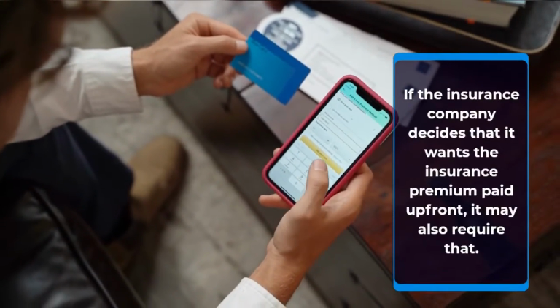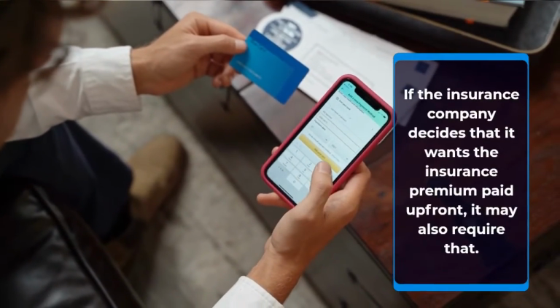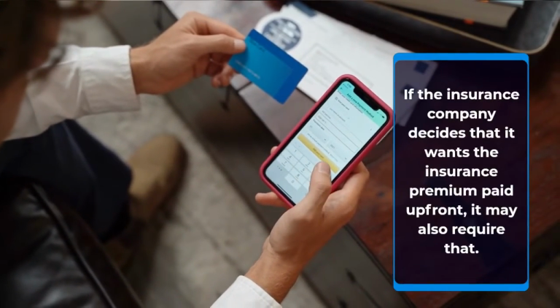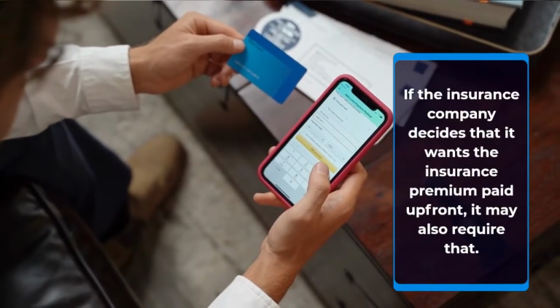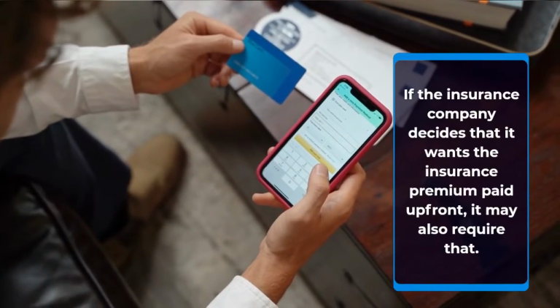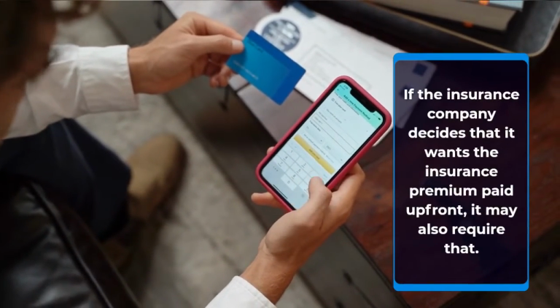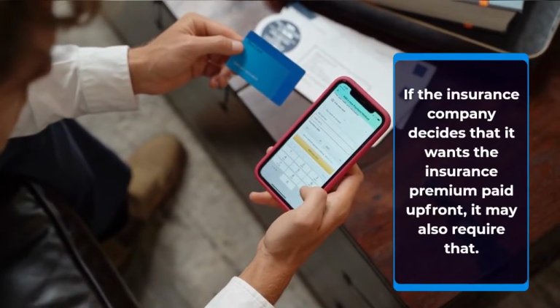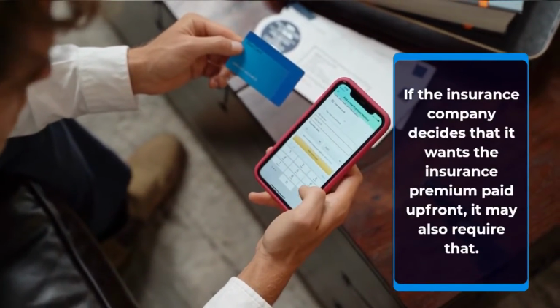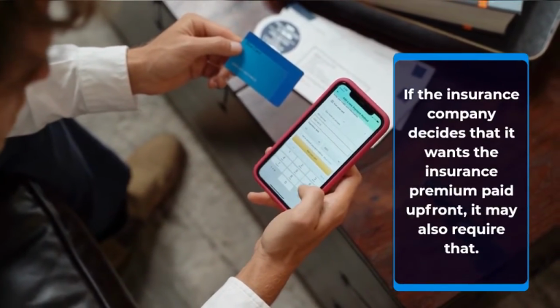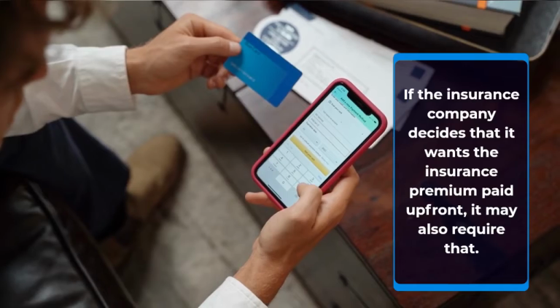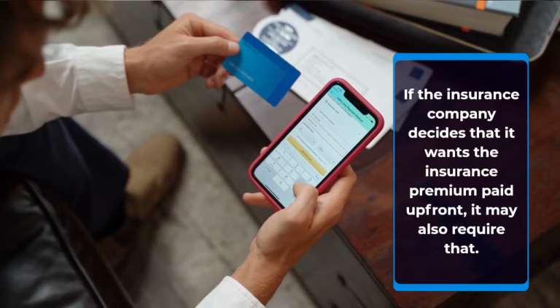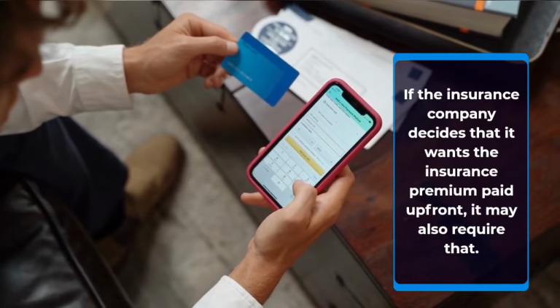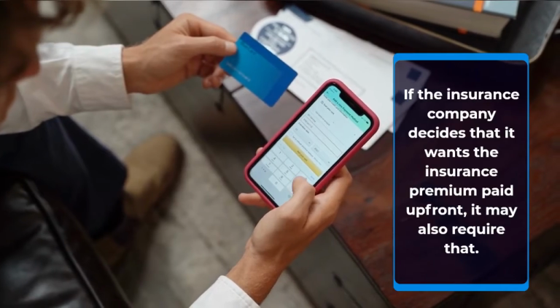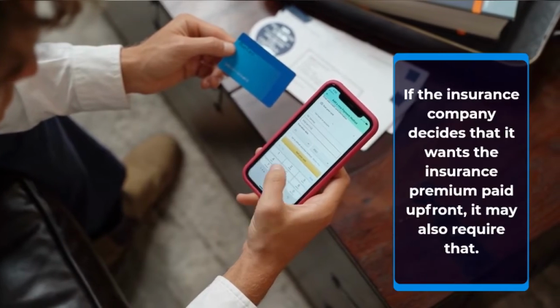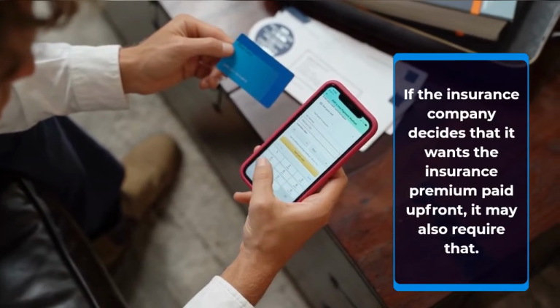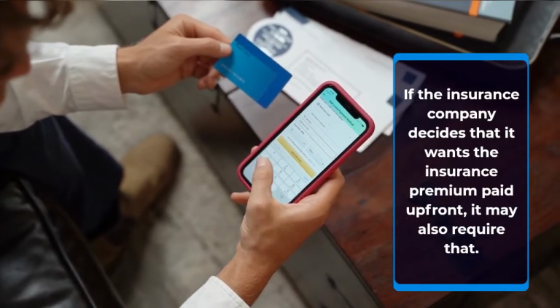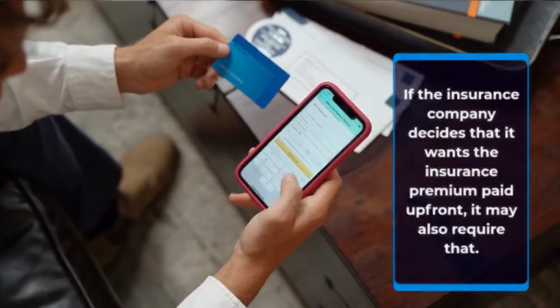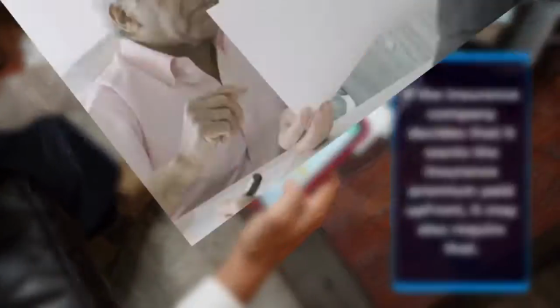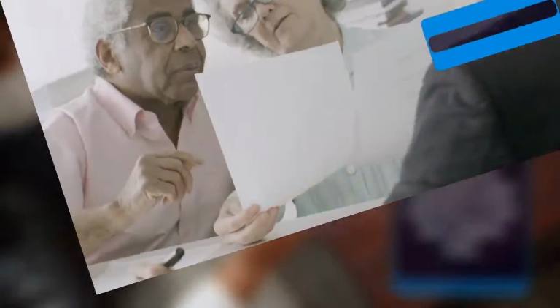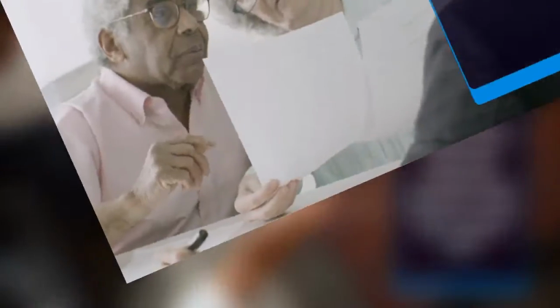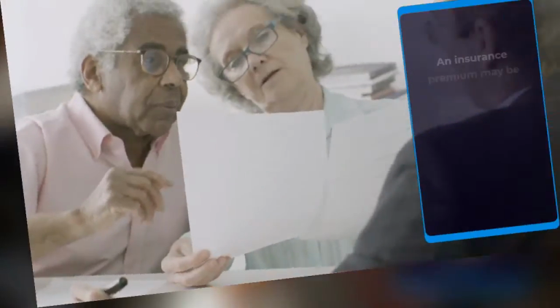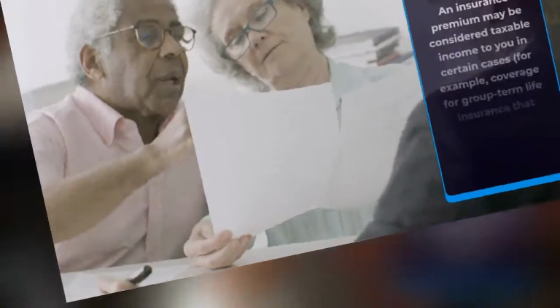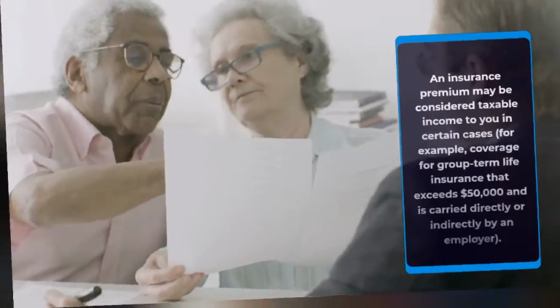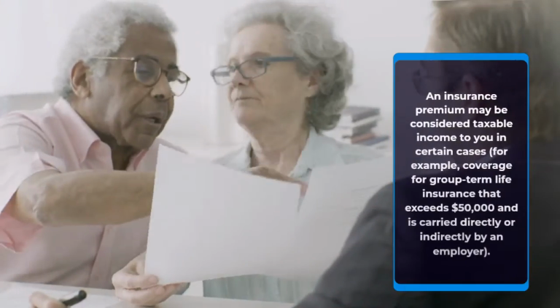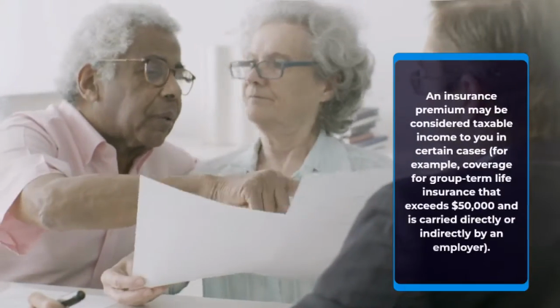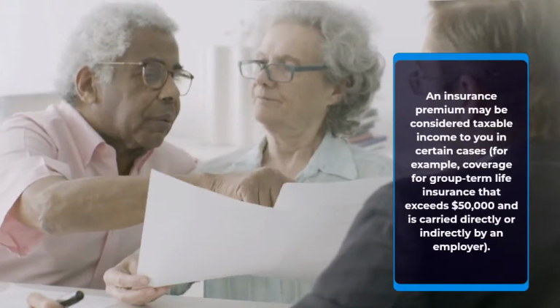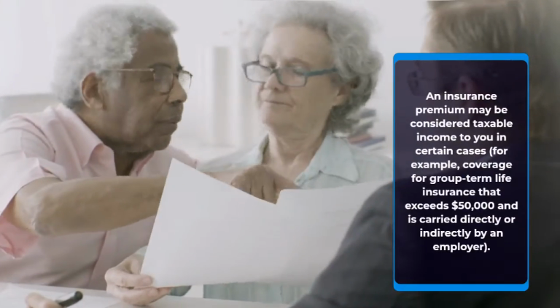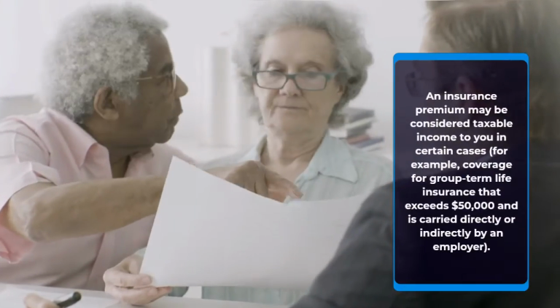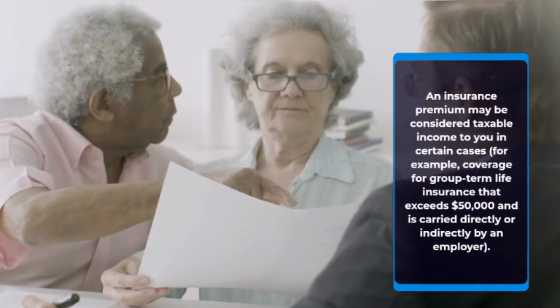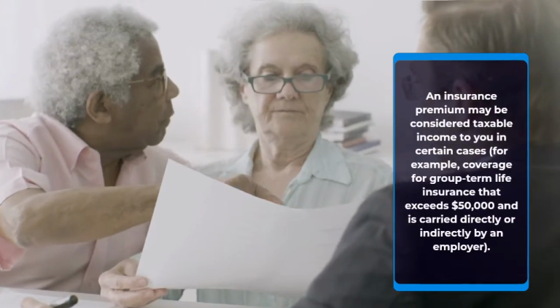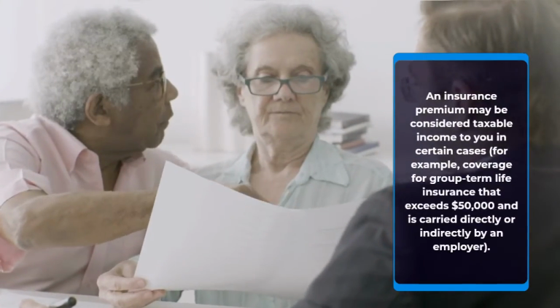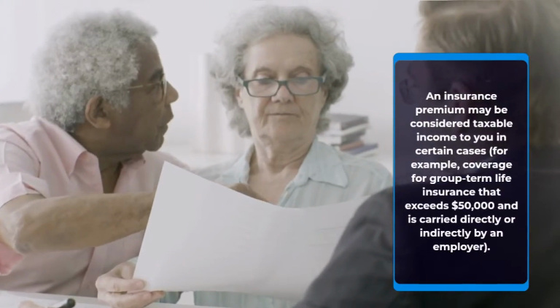If the insurance company decides that it wants the insurance premium paid up front, it may also require that.